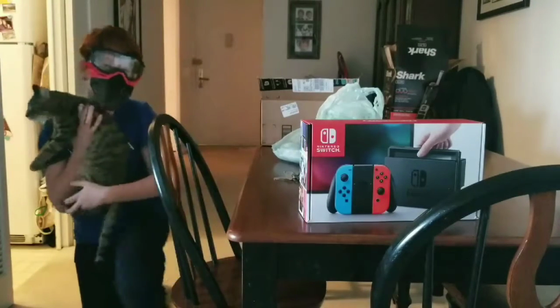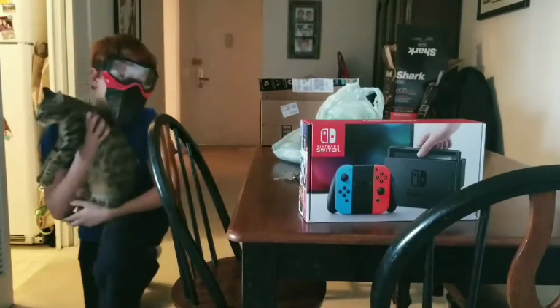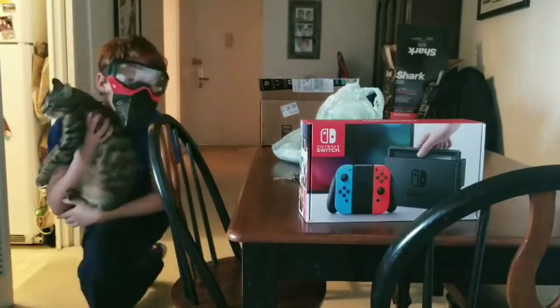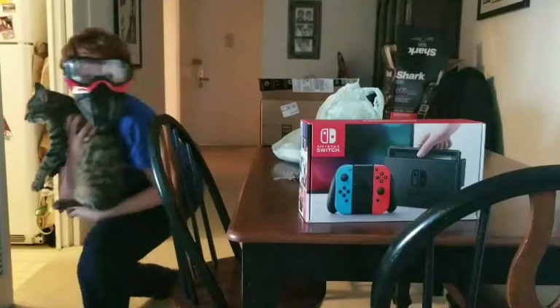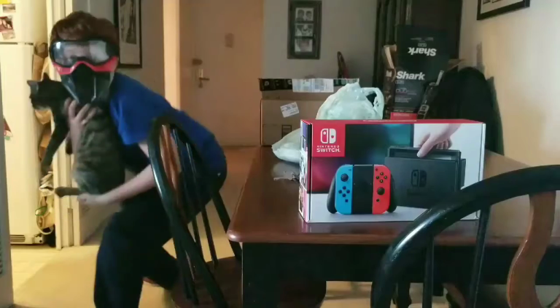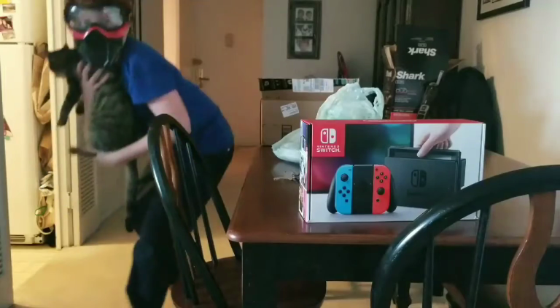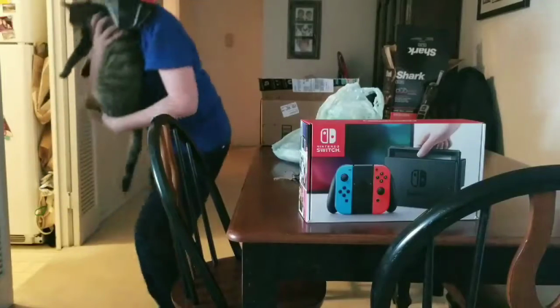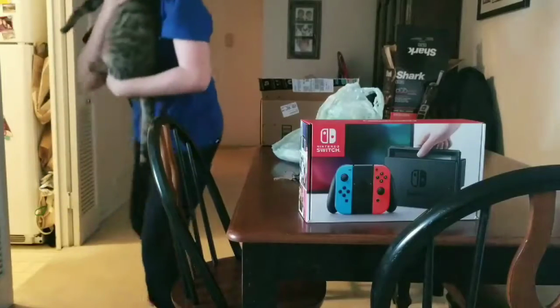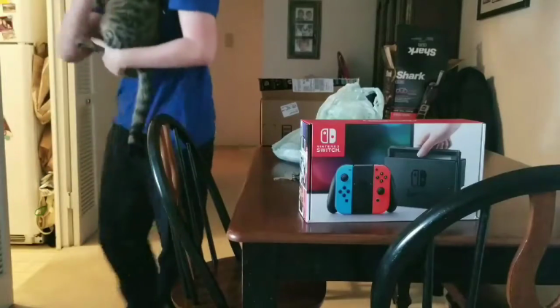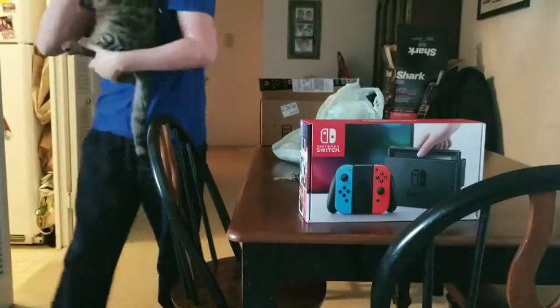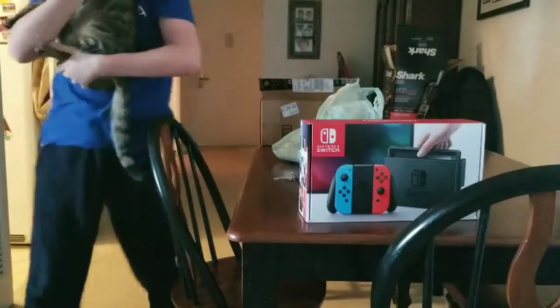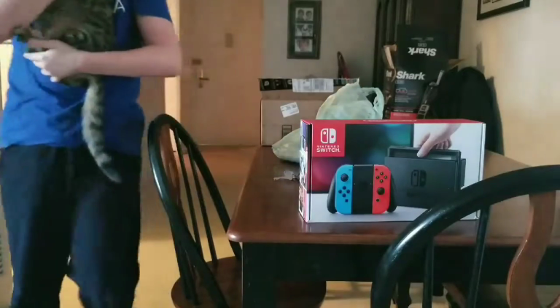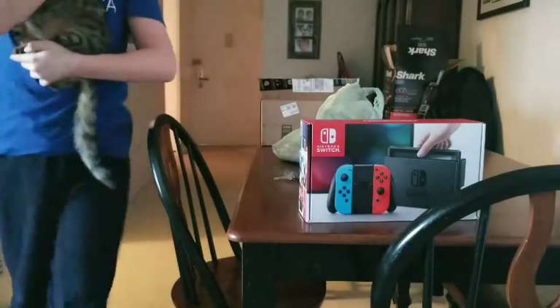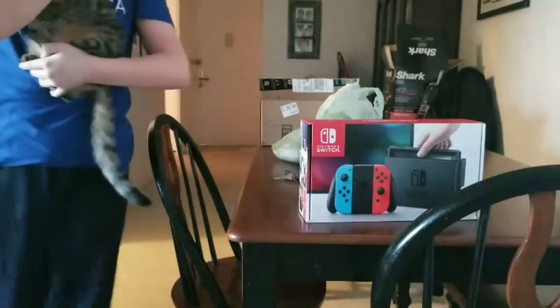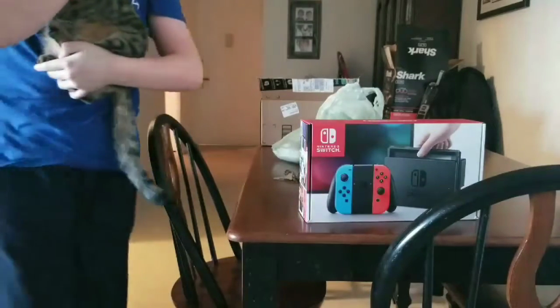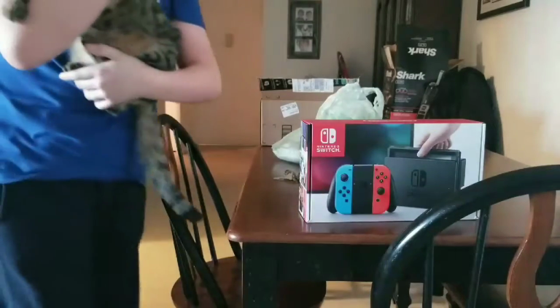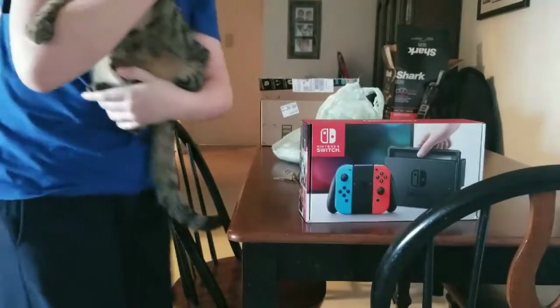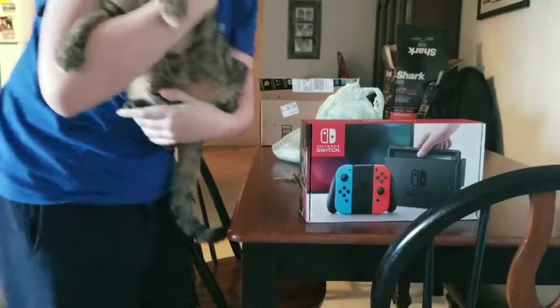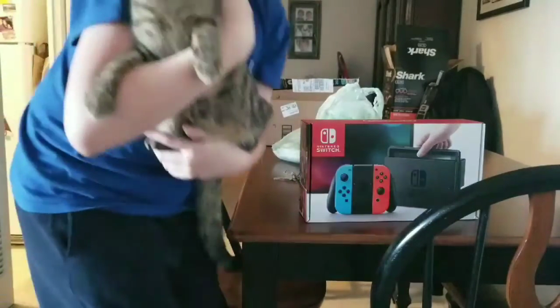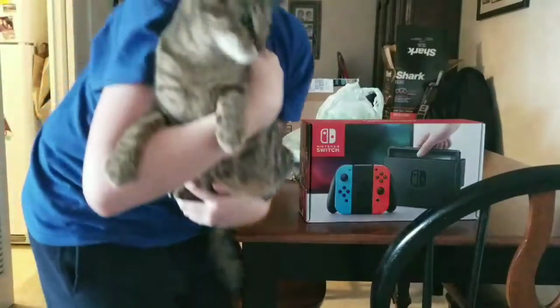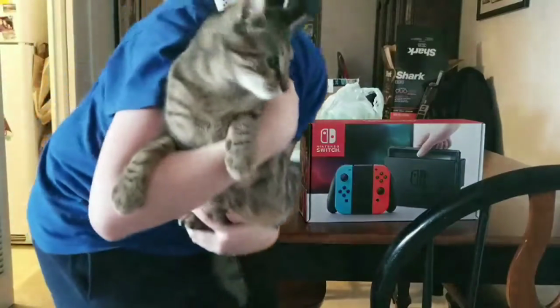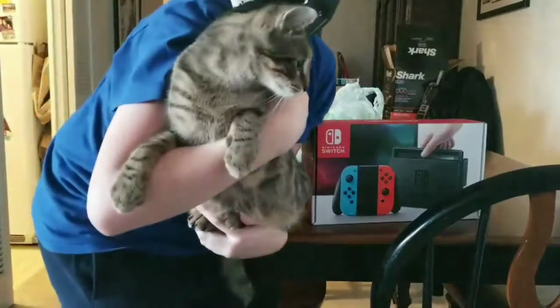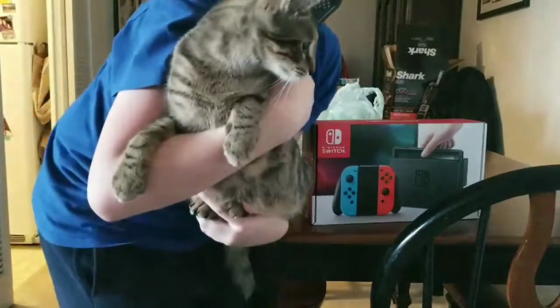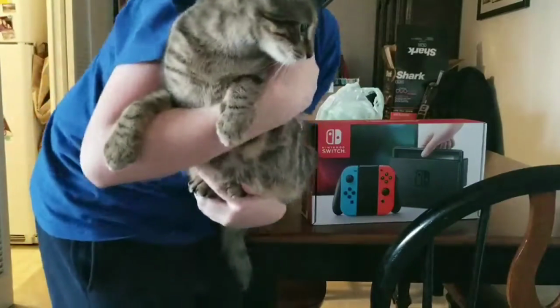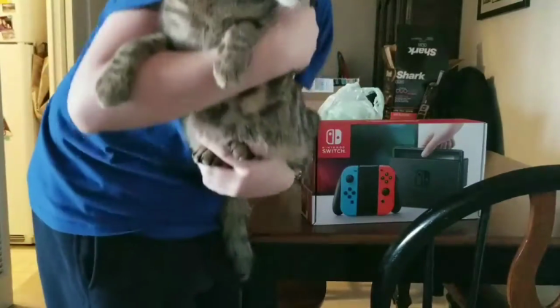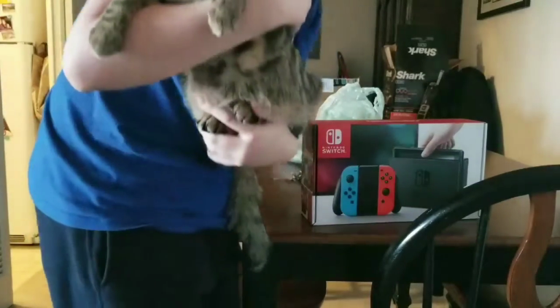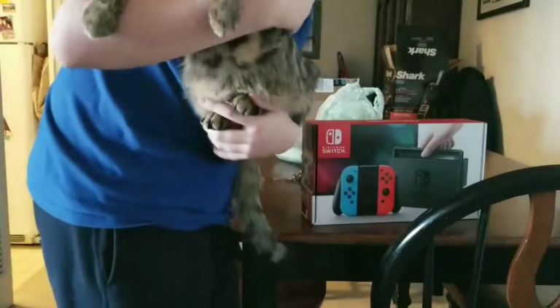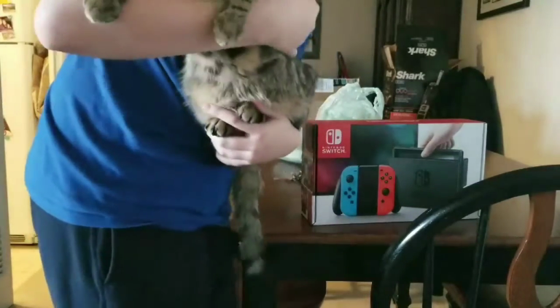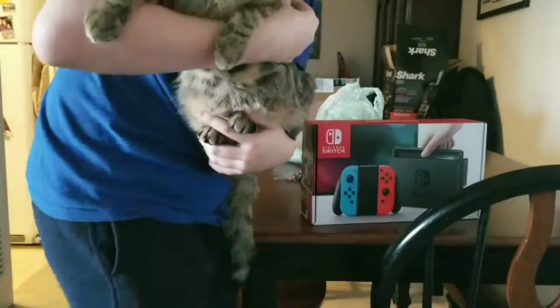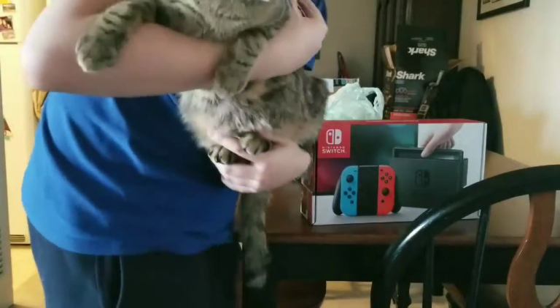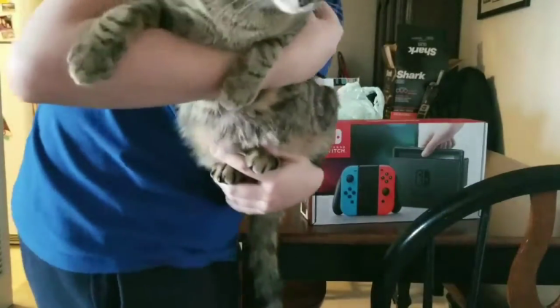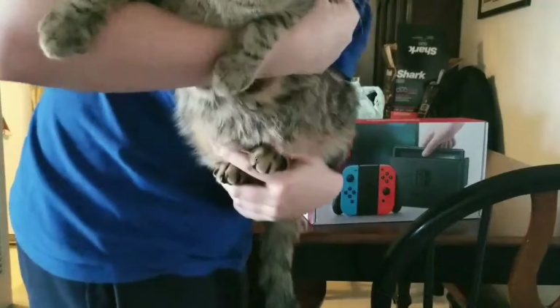There's my cat. Look at him. He's so cute. Look at the camera.